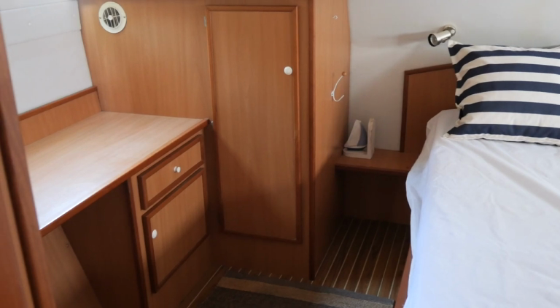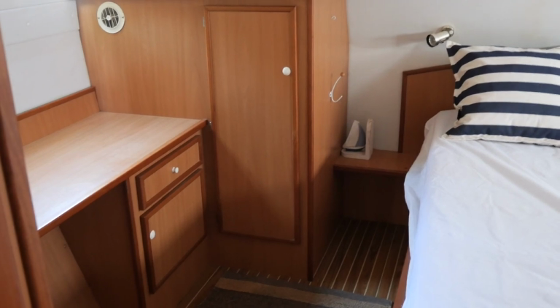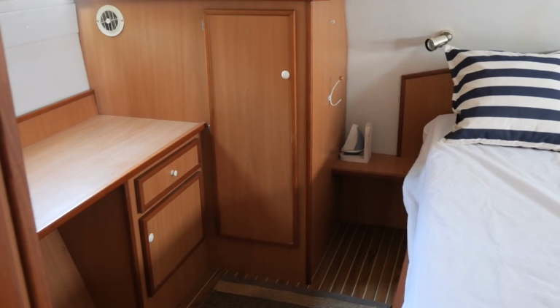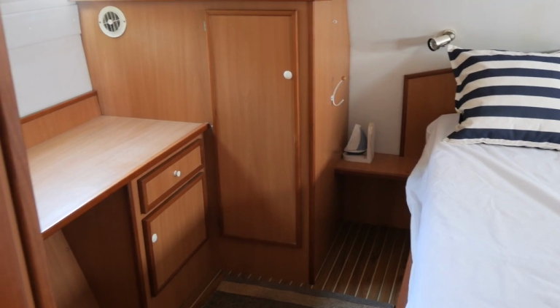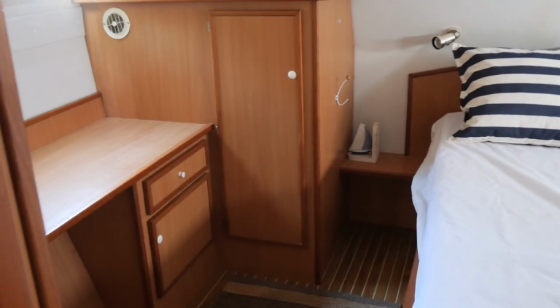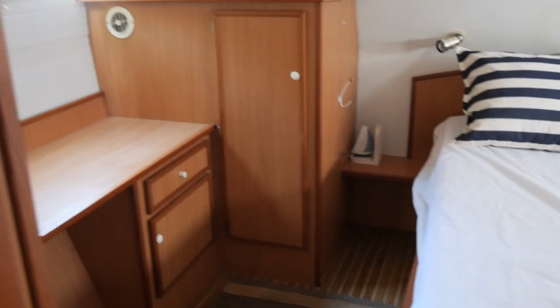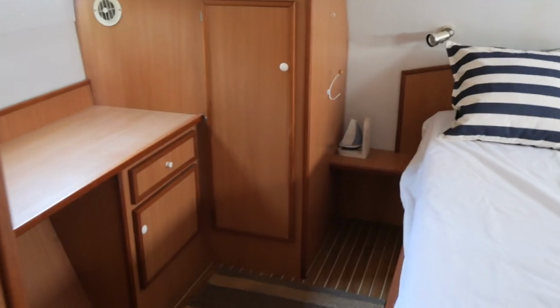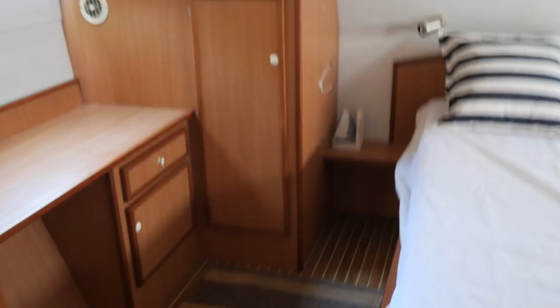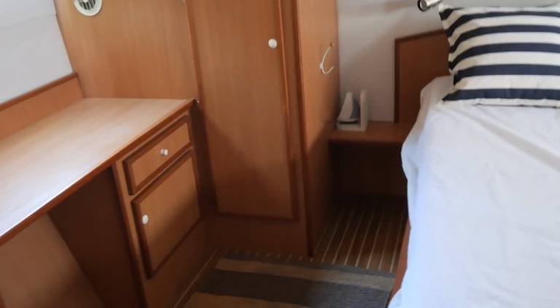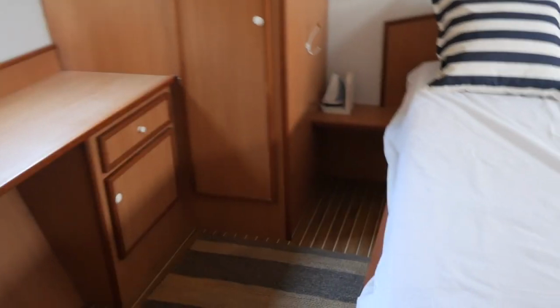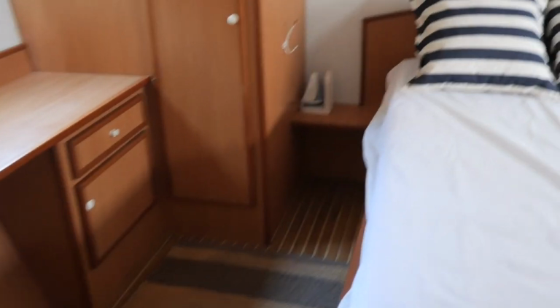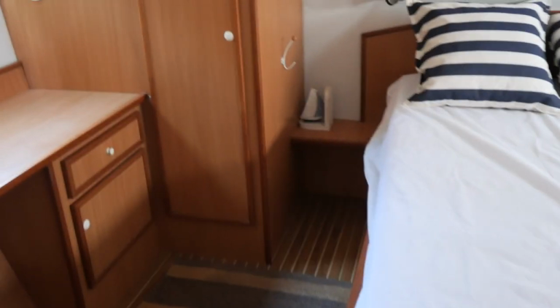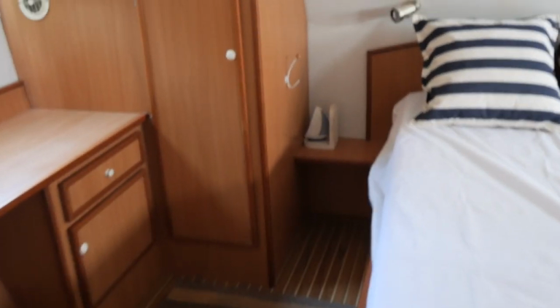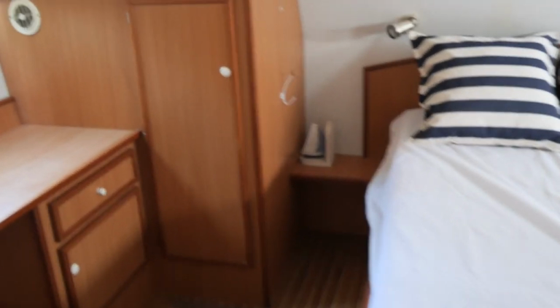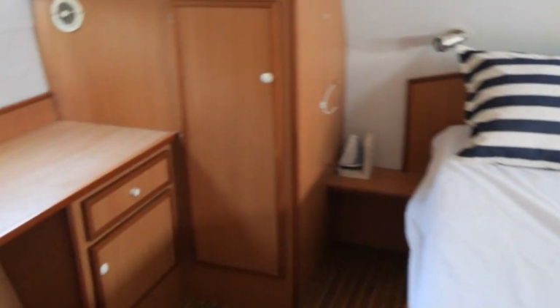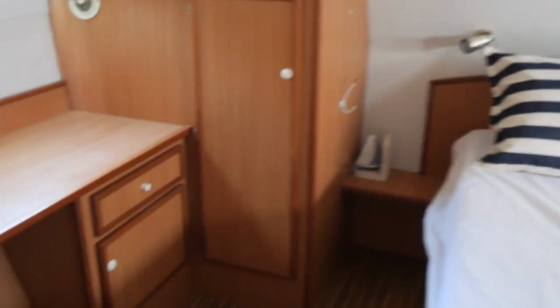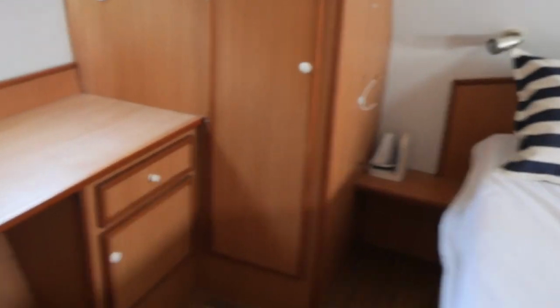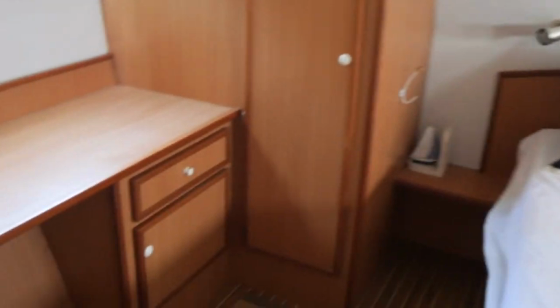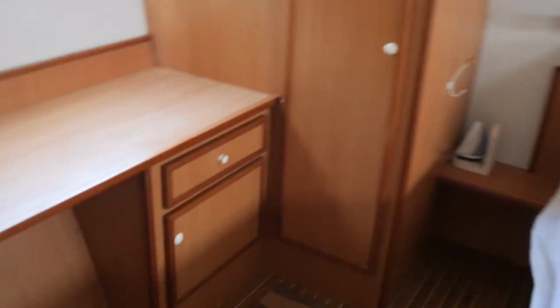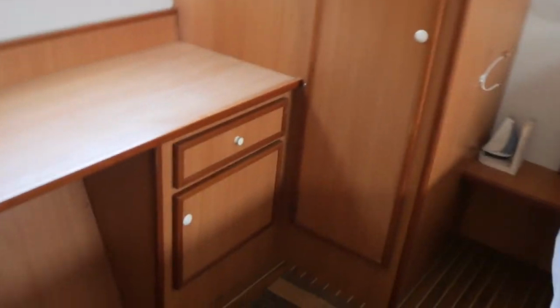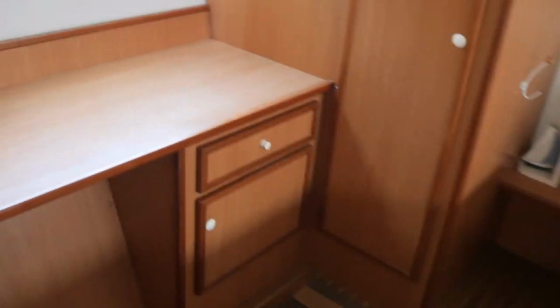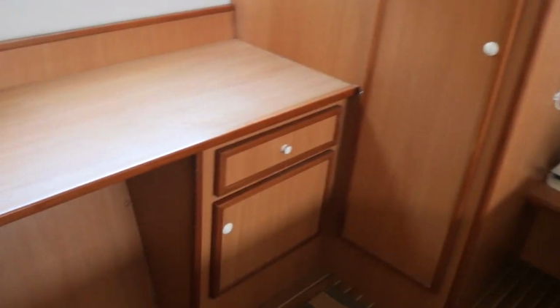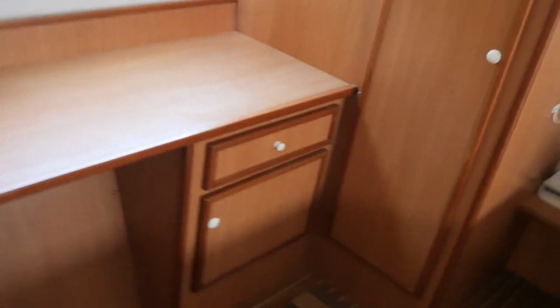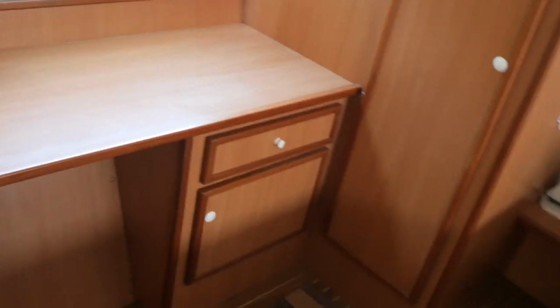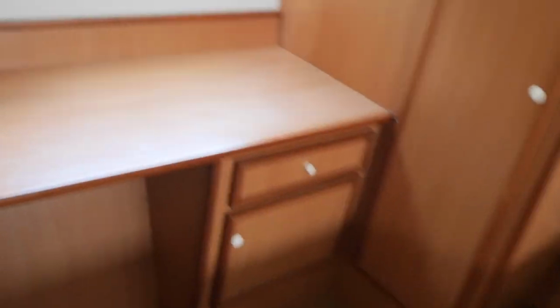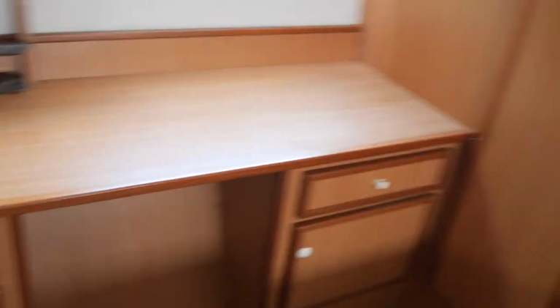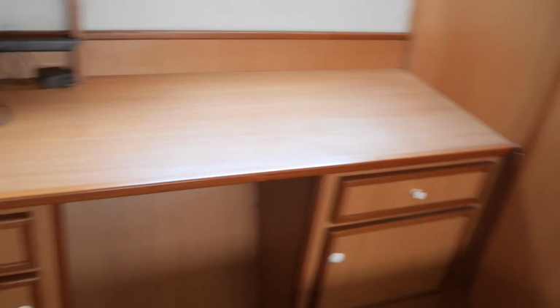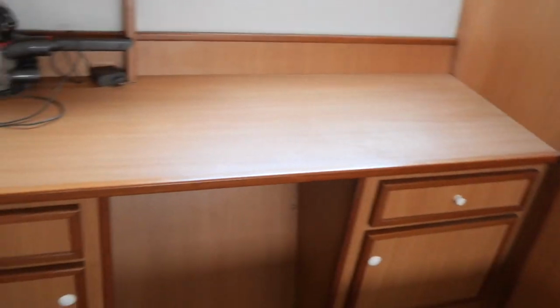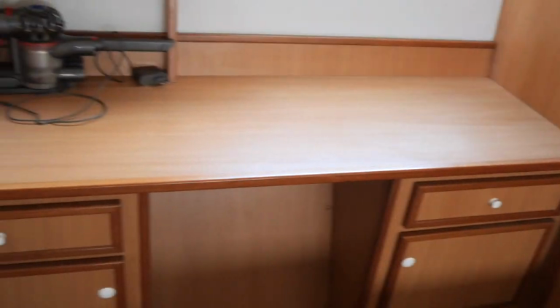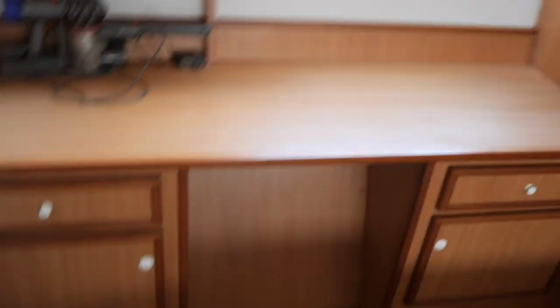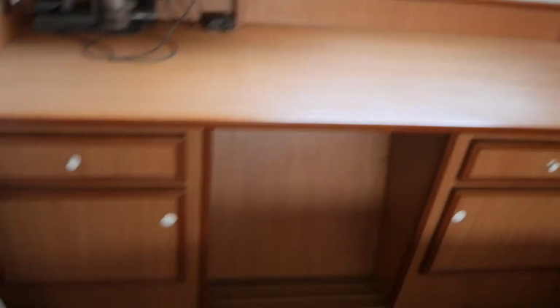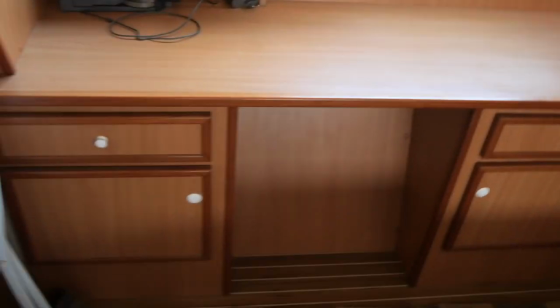Hi, I'm Graham from Boatshed Middy Canals. Here we are in the aft cabin of this Tarpon 42.